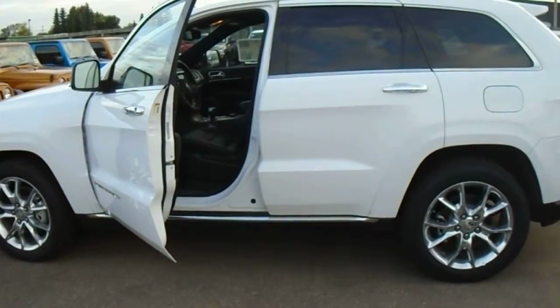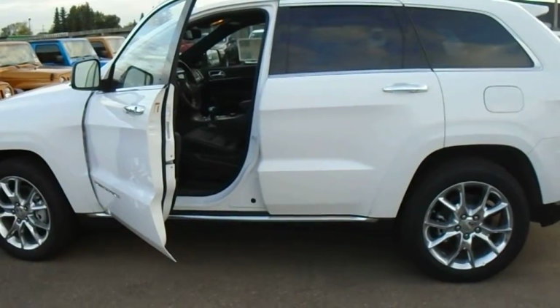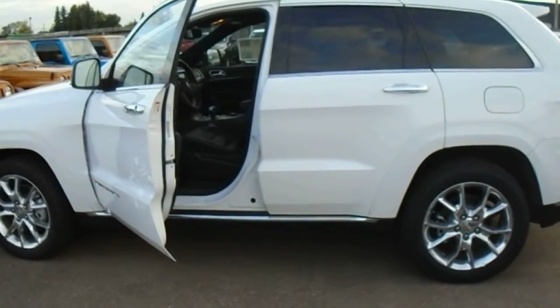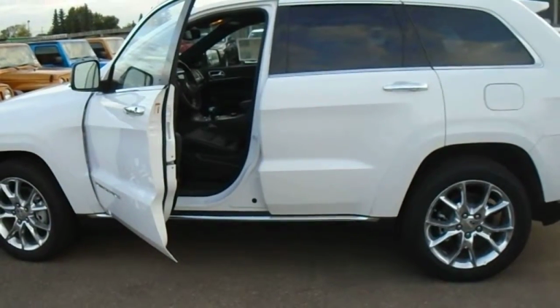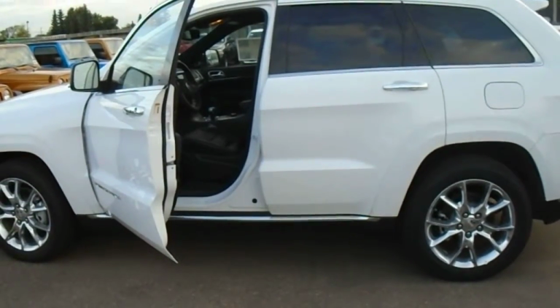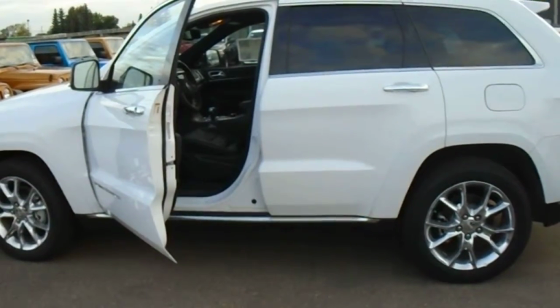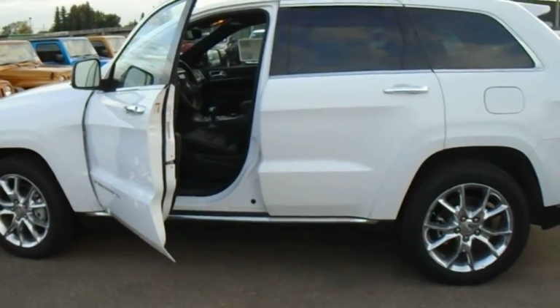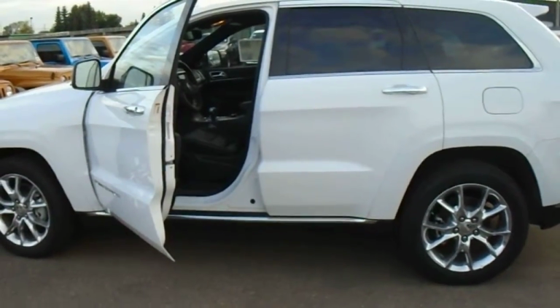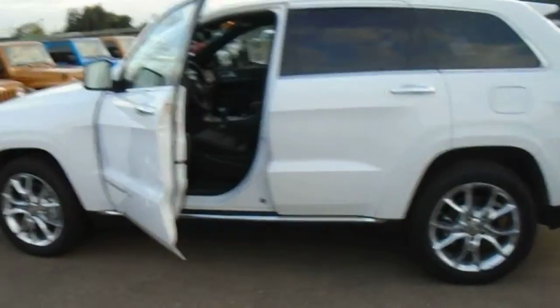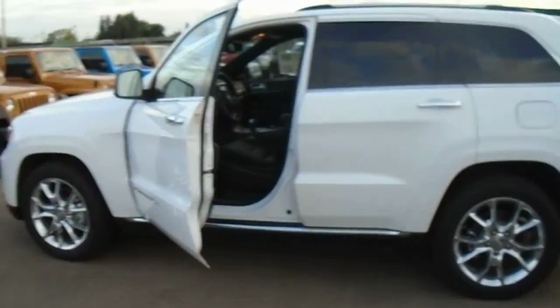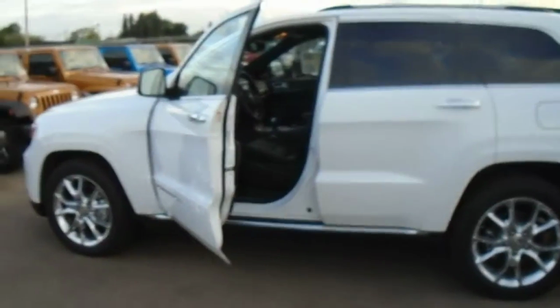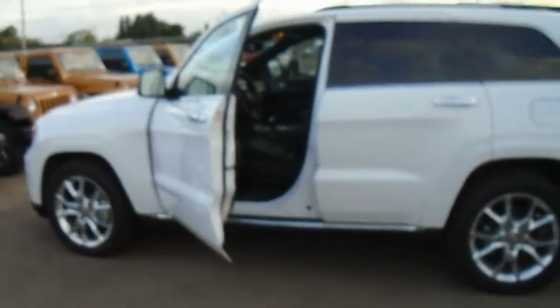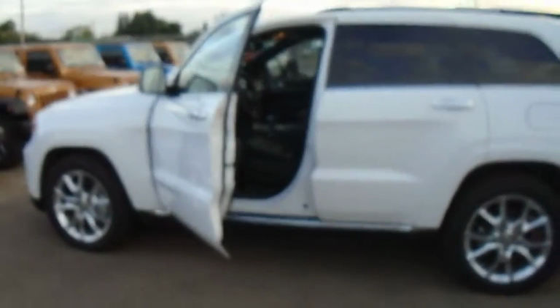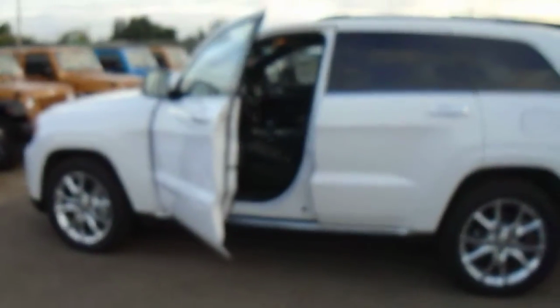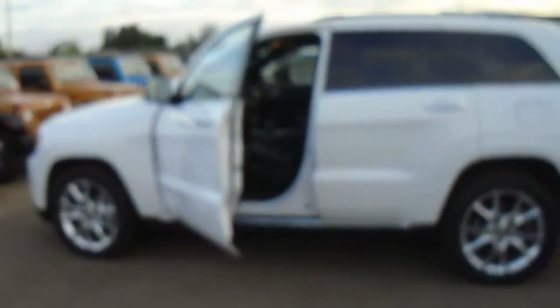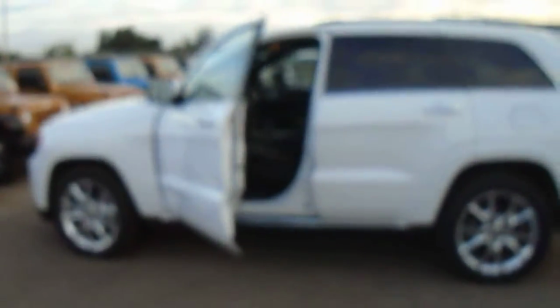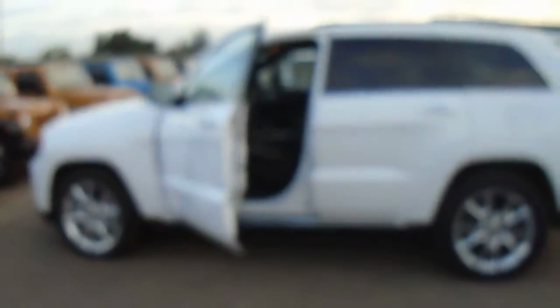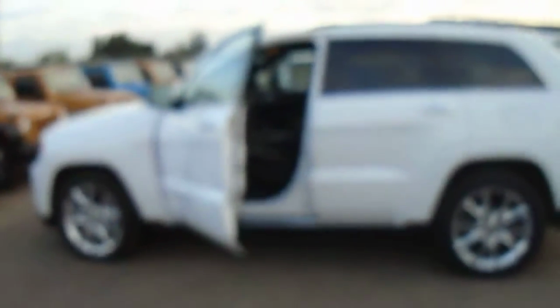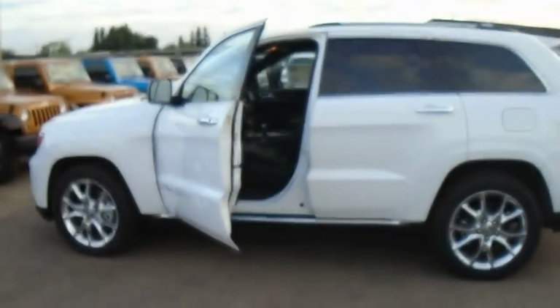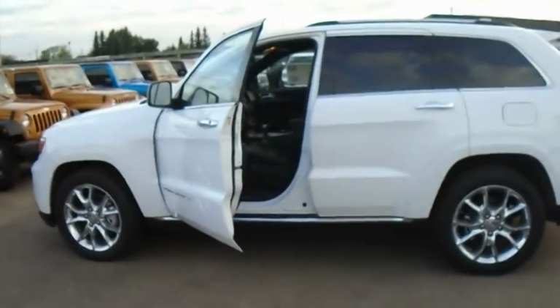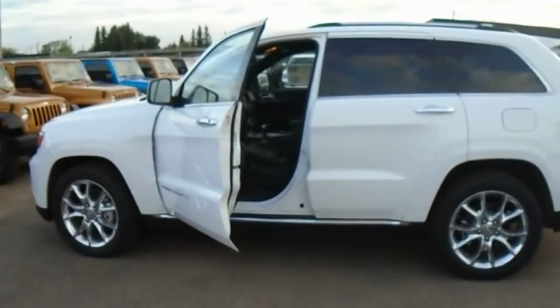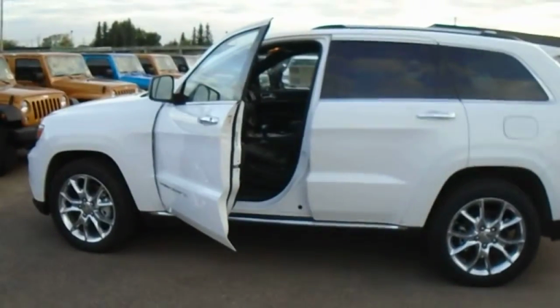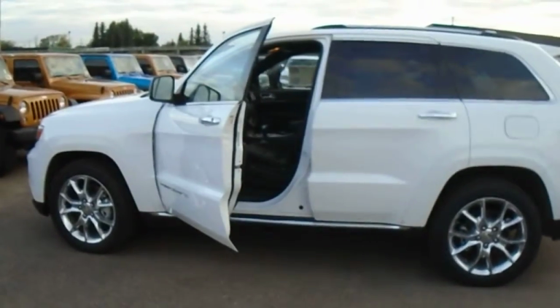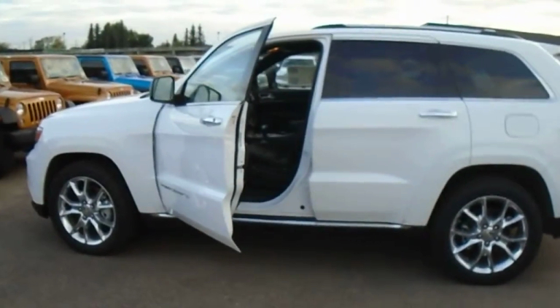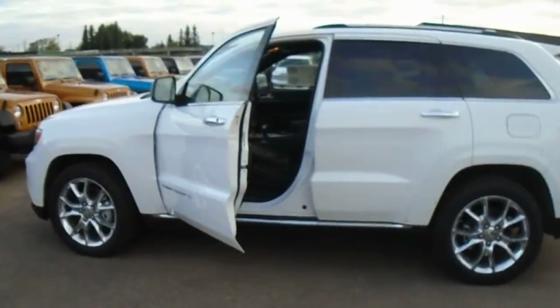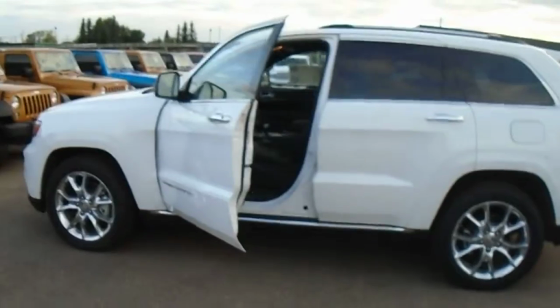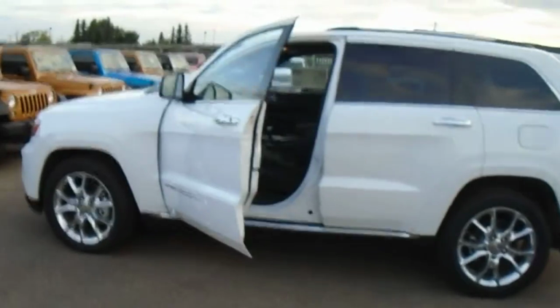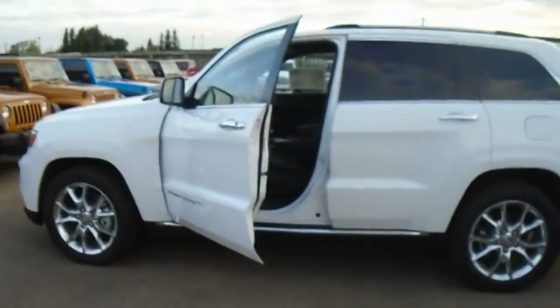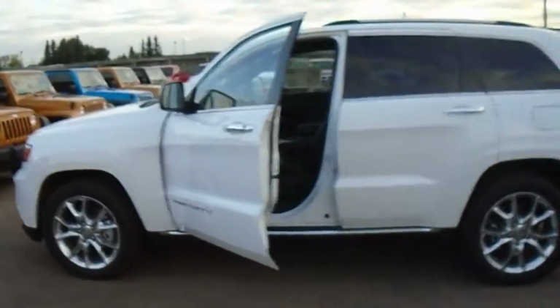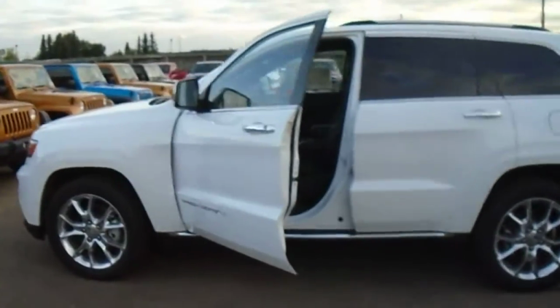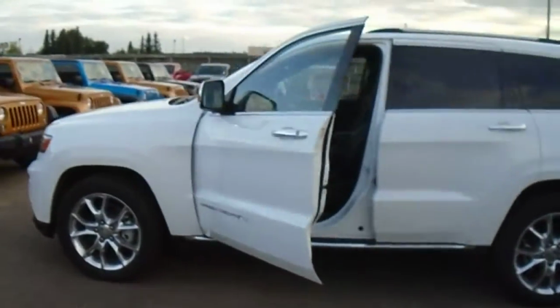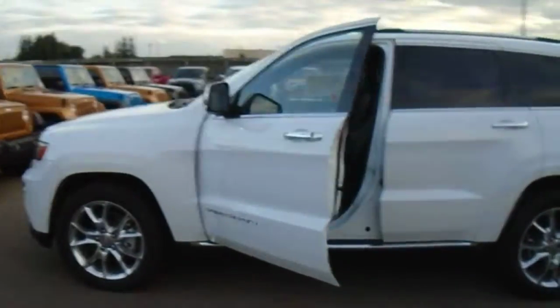Hey Chad, it's Andrea here at Londonderry Dodge. Just wanted to do a quick video of the Jeep Grand Cherokee Summit for you.